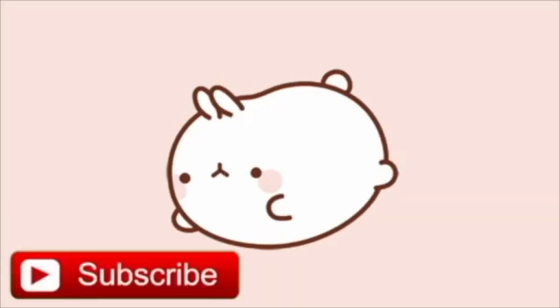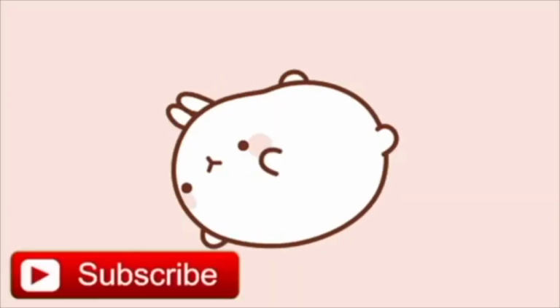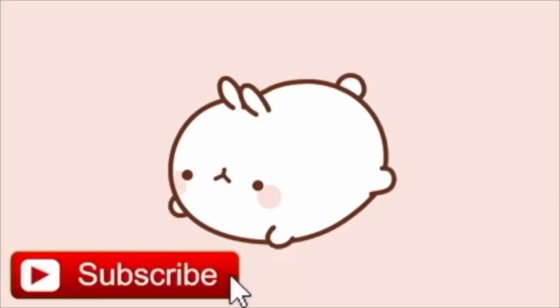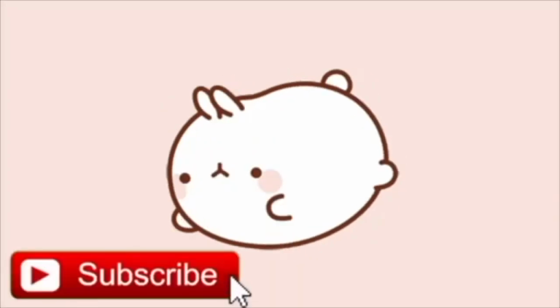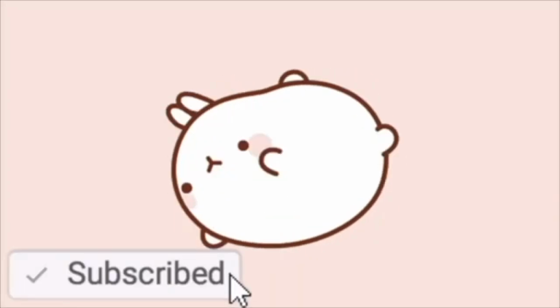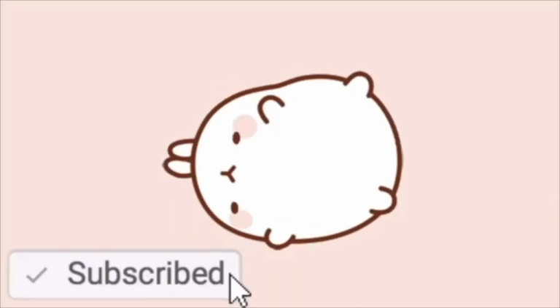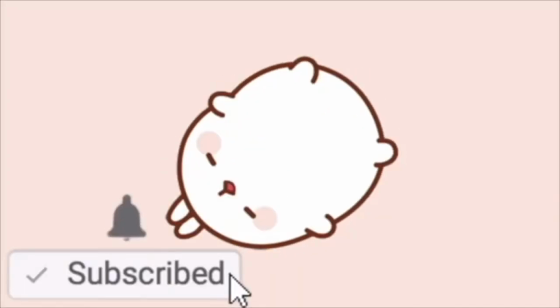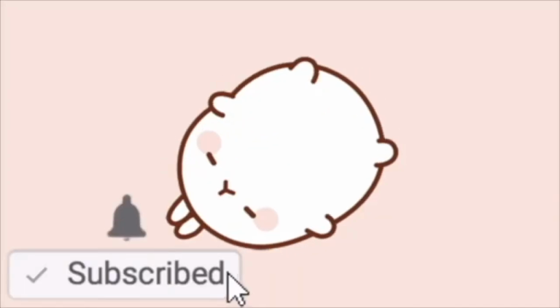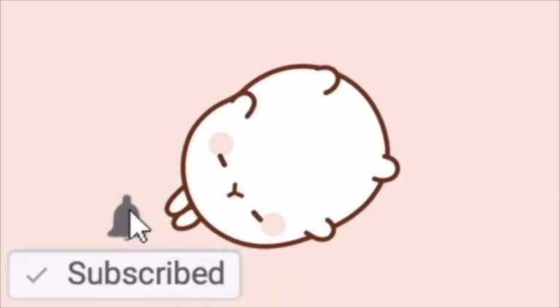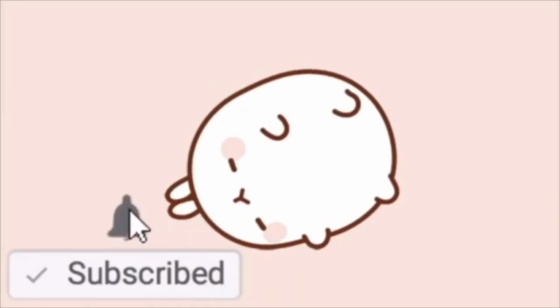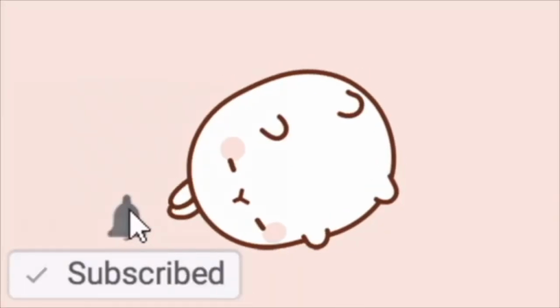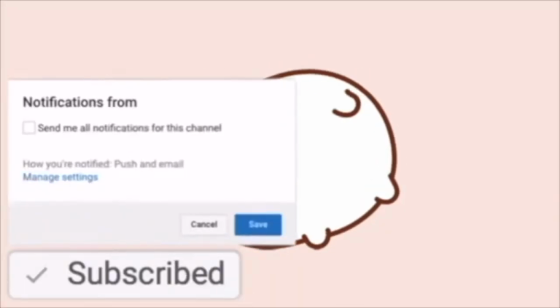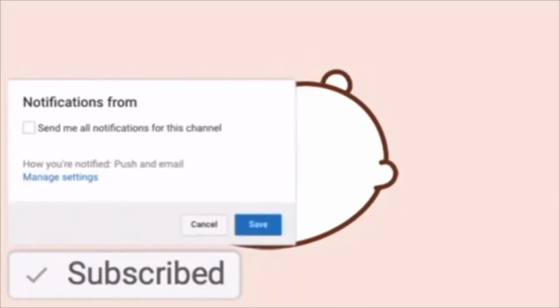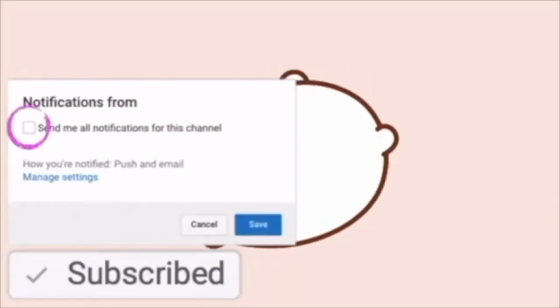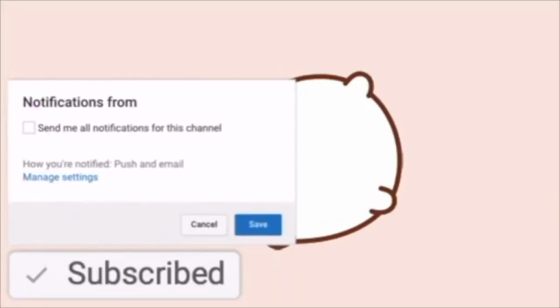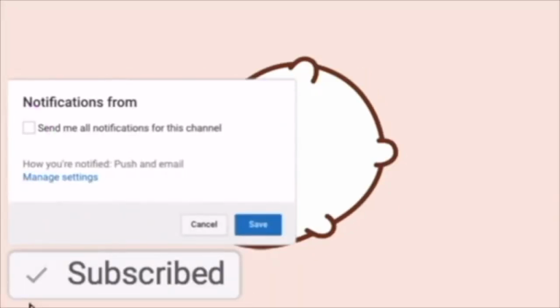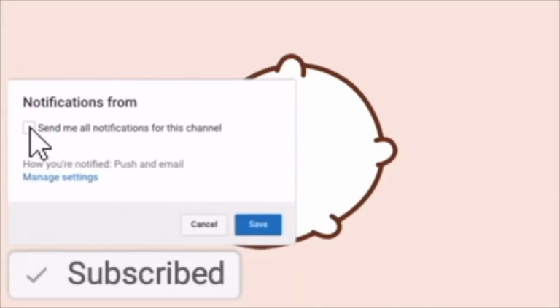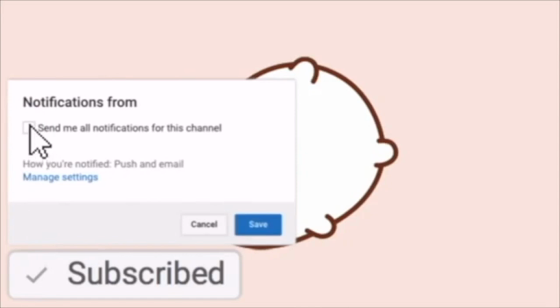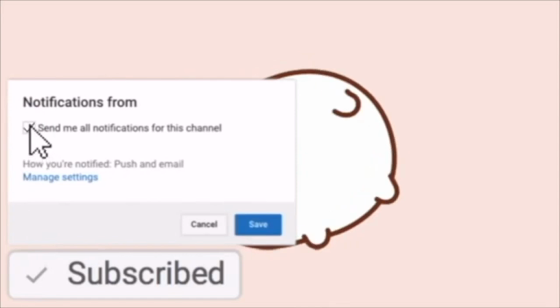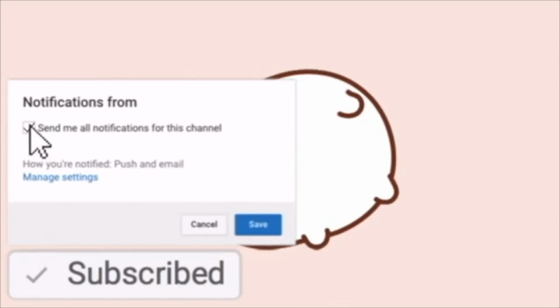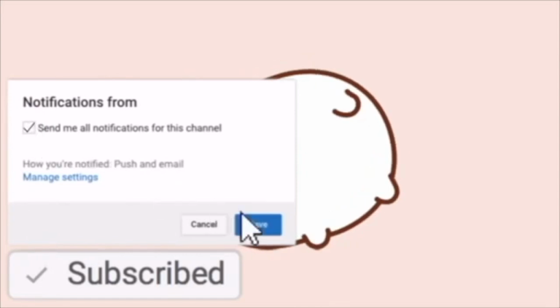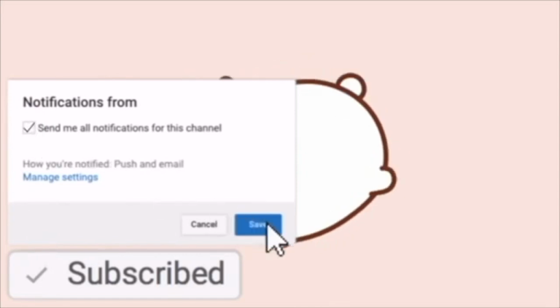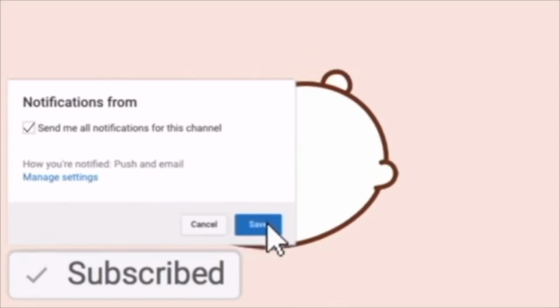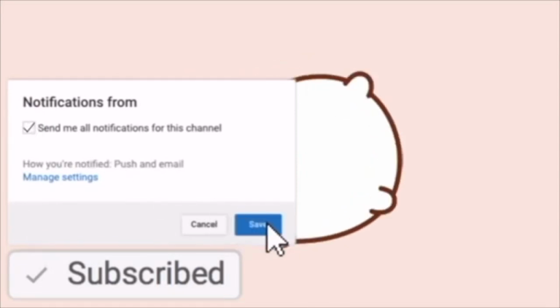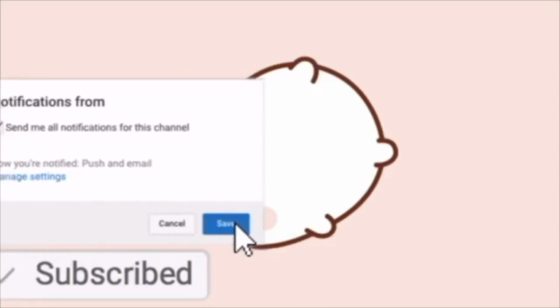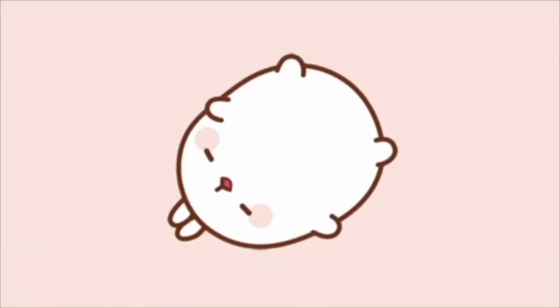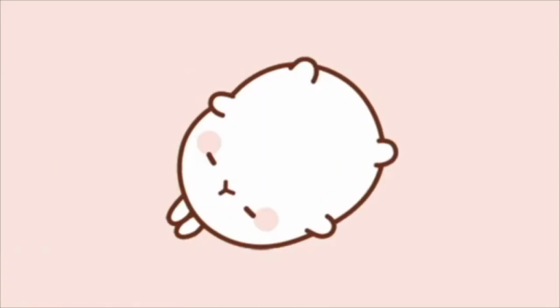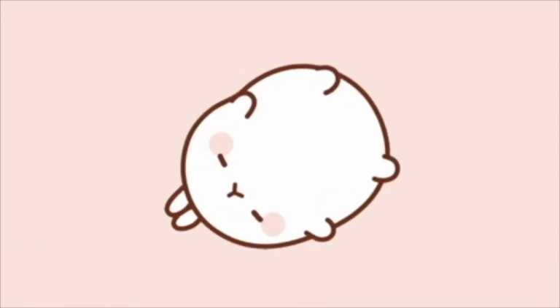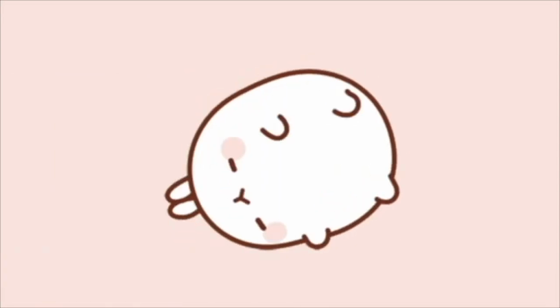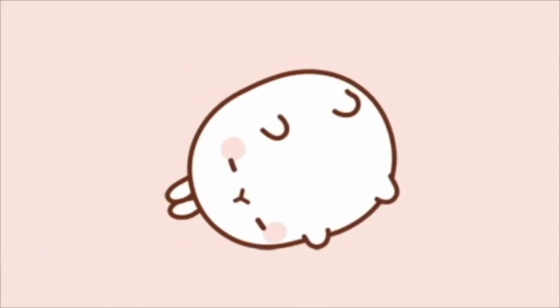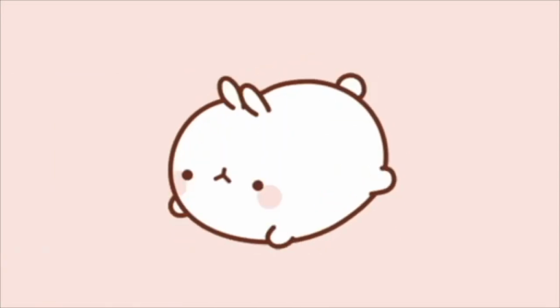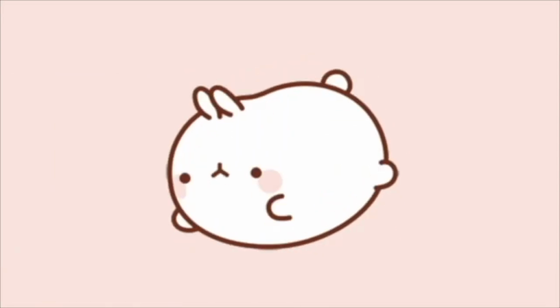Before we dive into the video, remember to like, comment, and subscribe because it will help my channel a lot, and I'll appreciate you guys a lot for doing so.